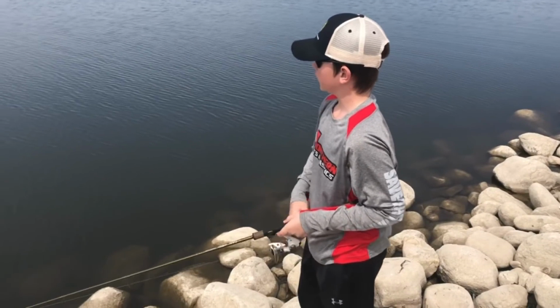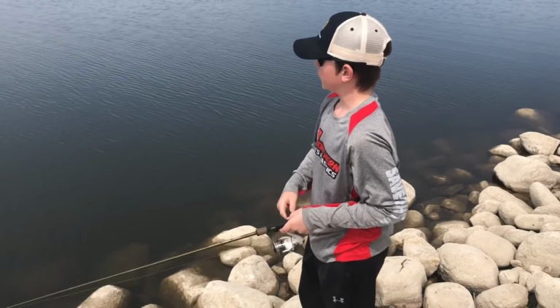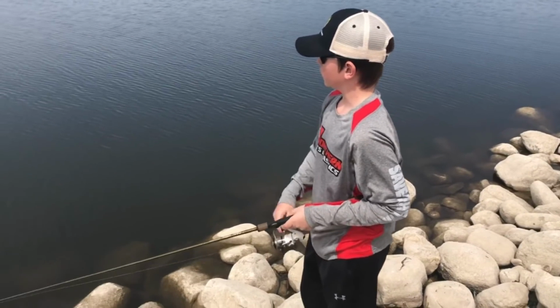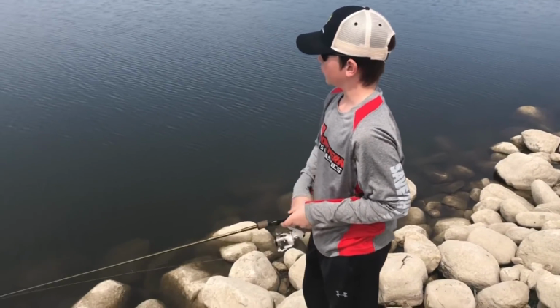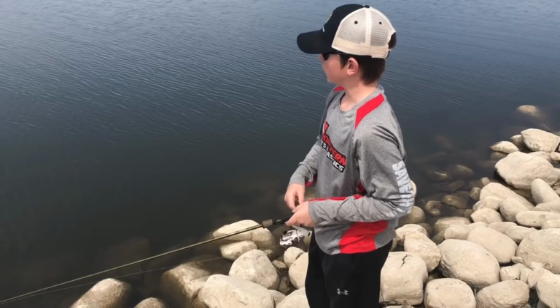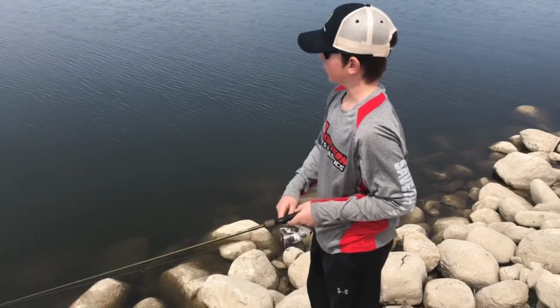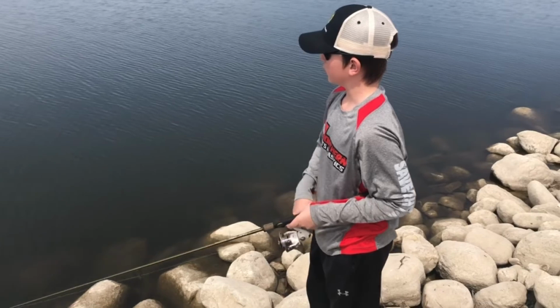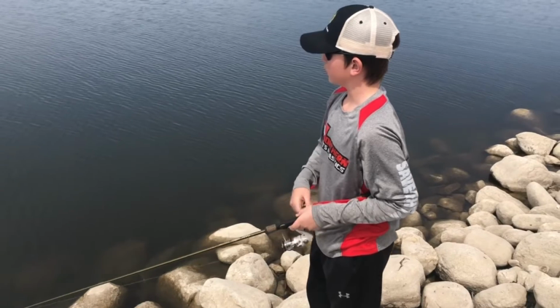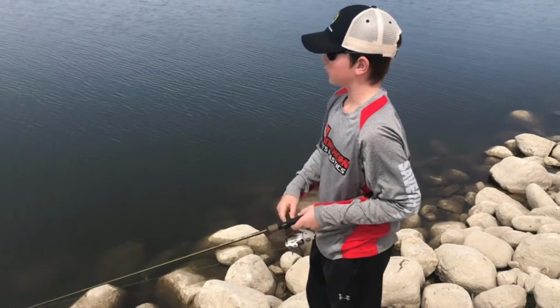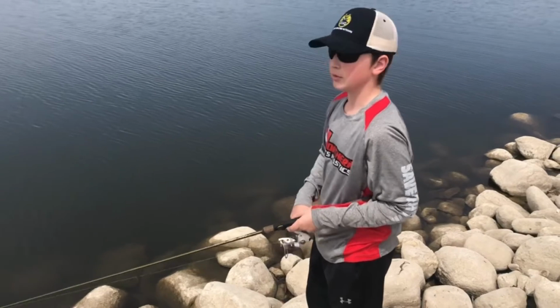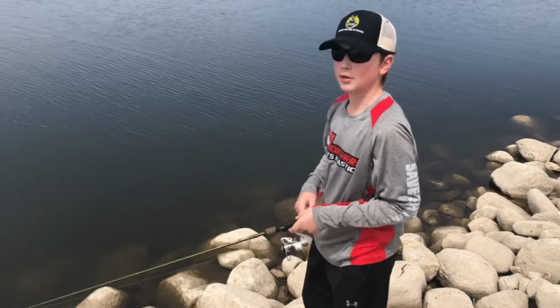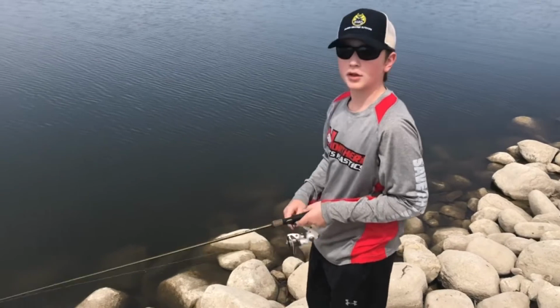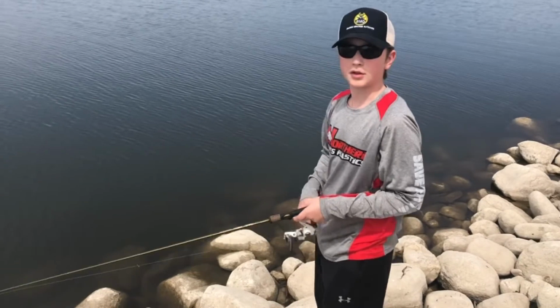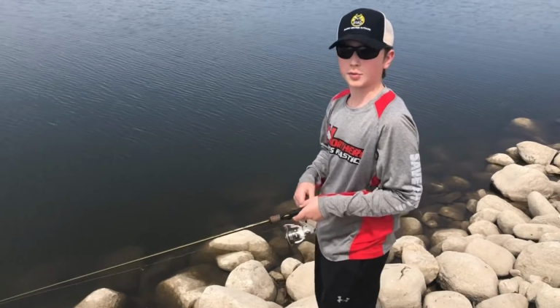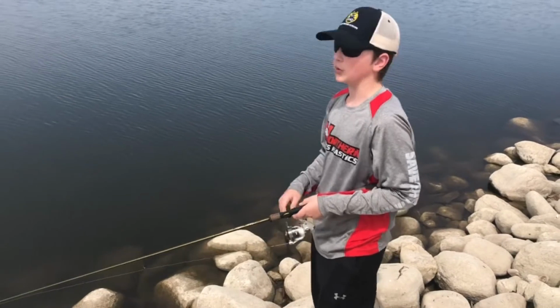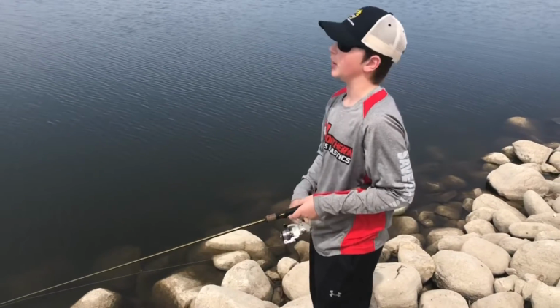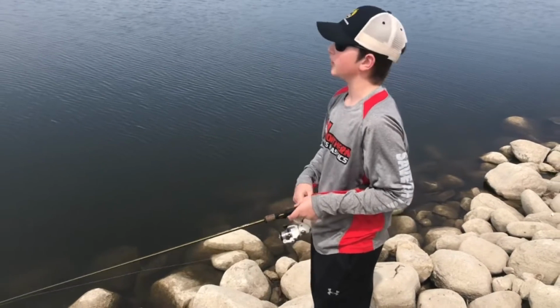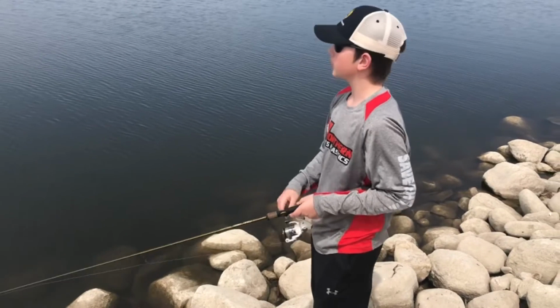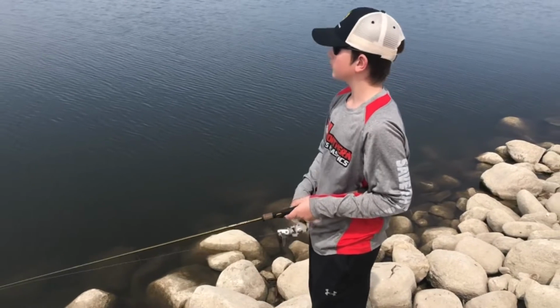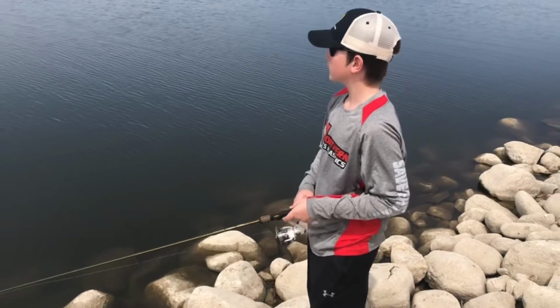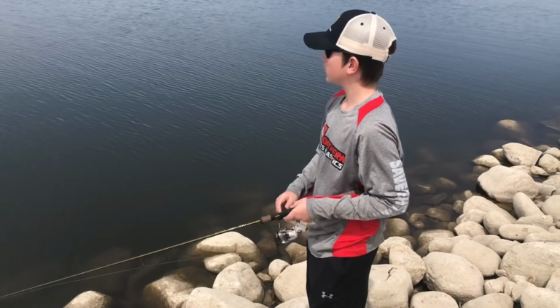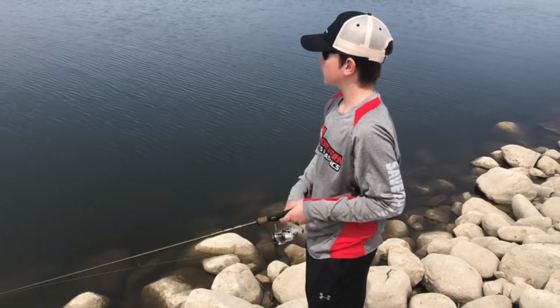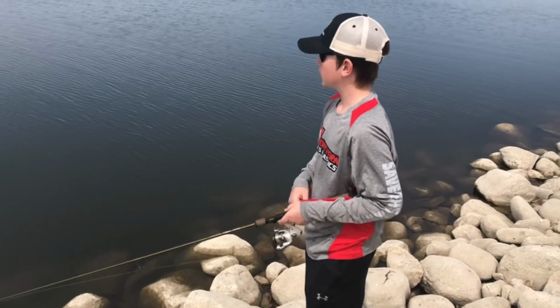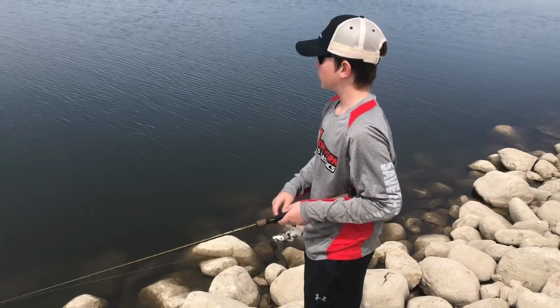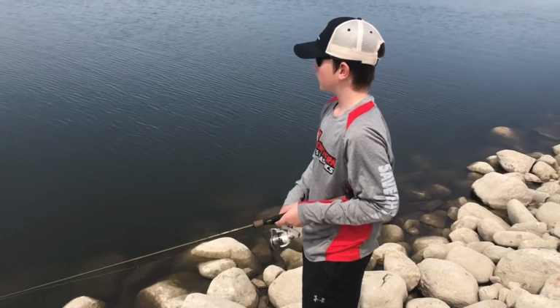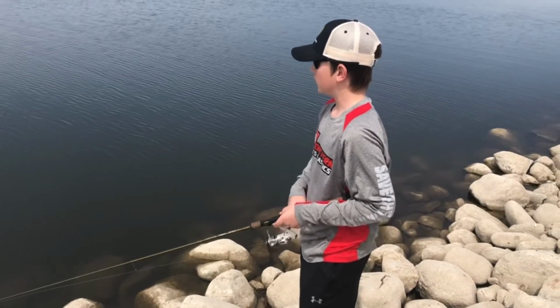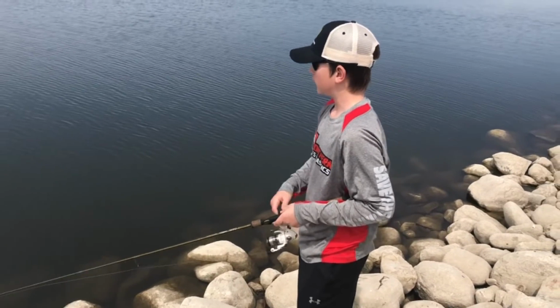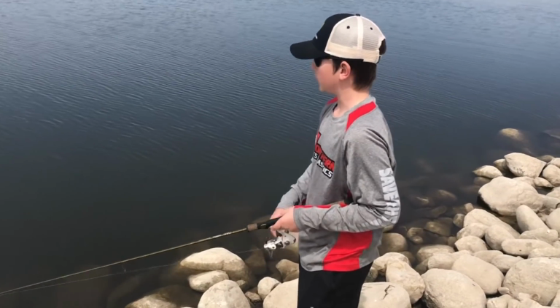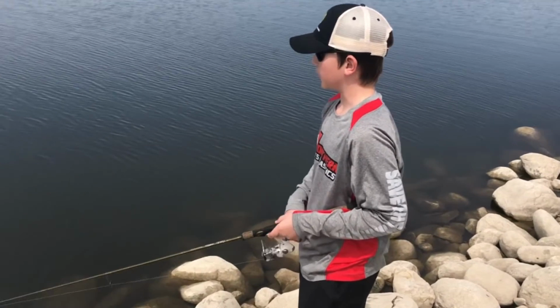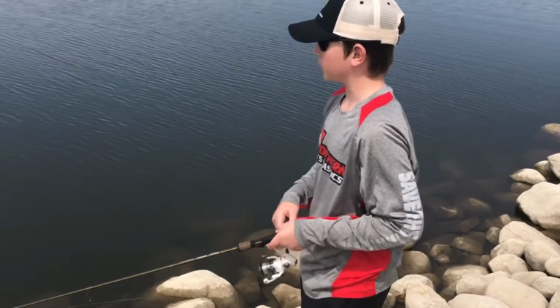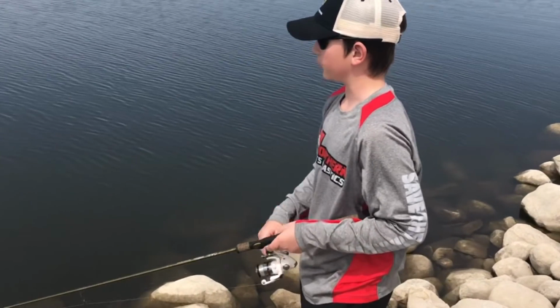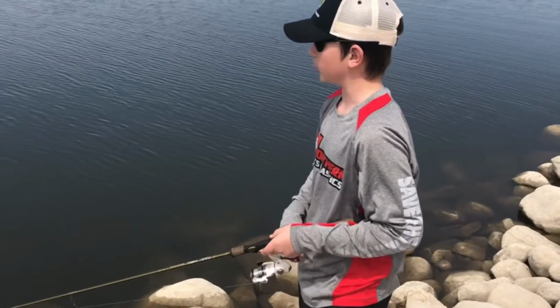Then just reel it in and you keep doing that until you catch the fish.